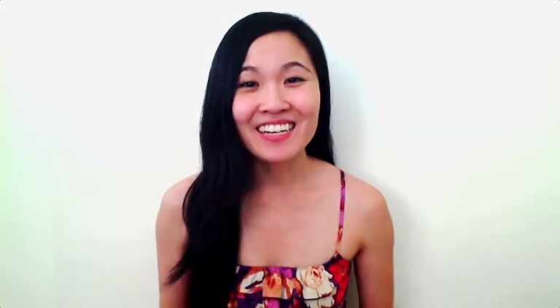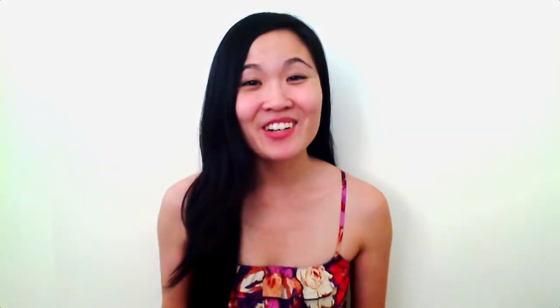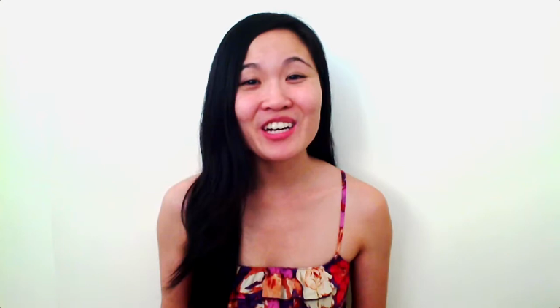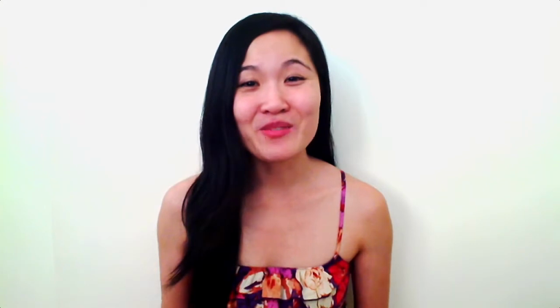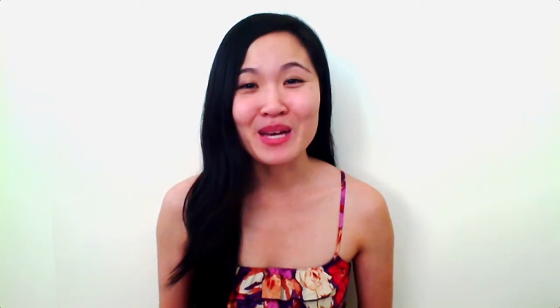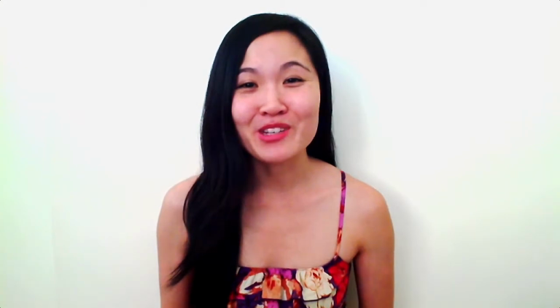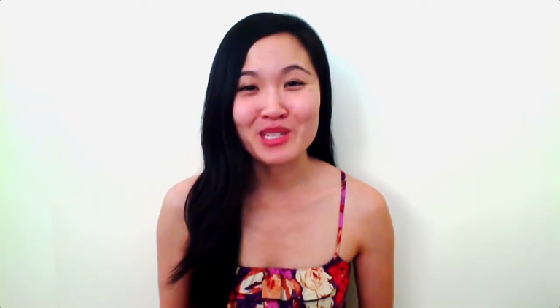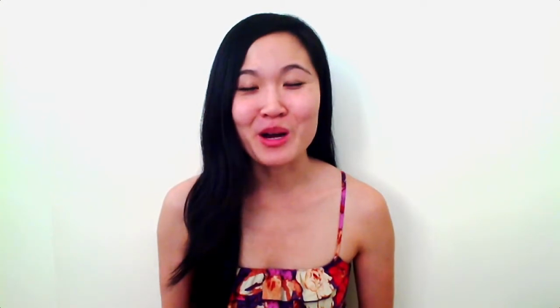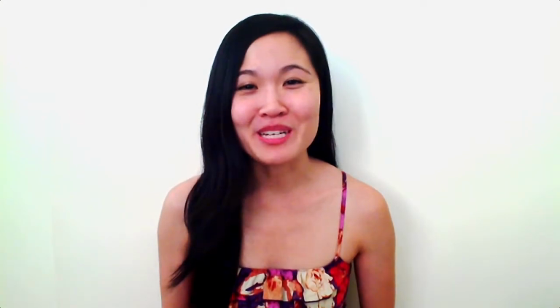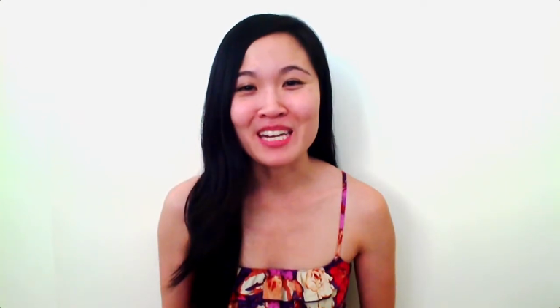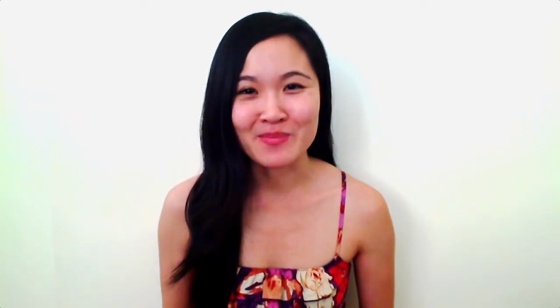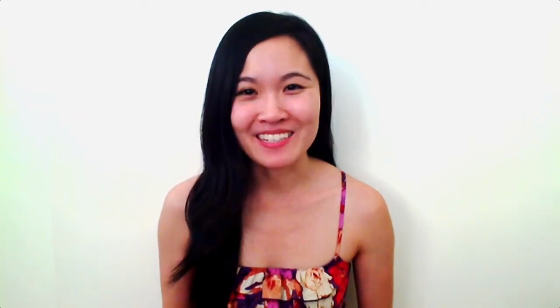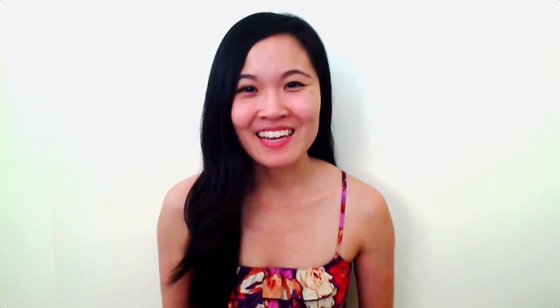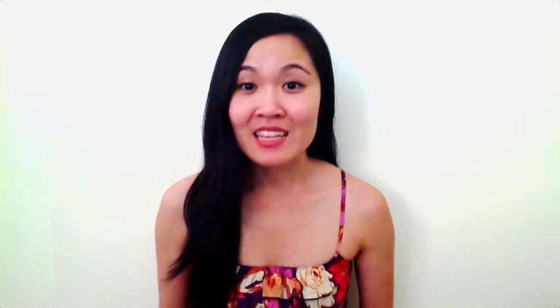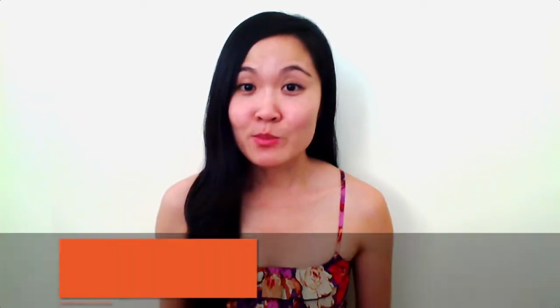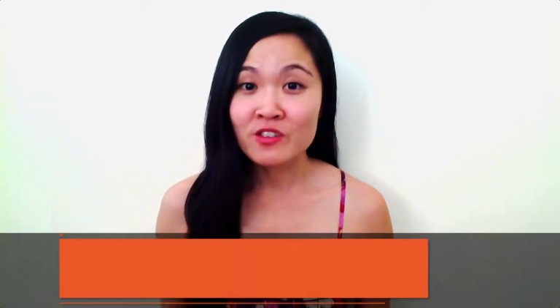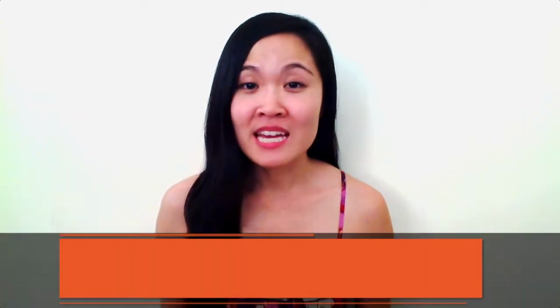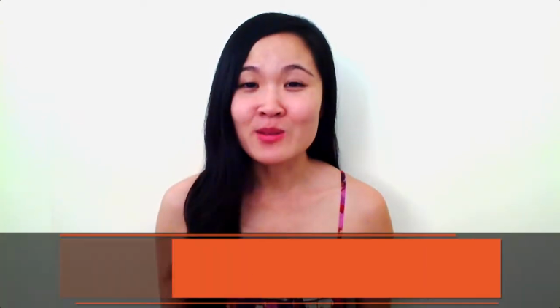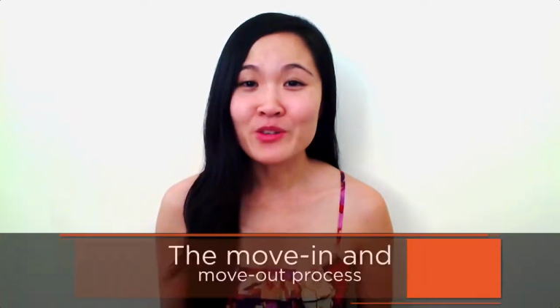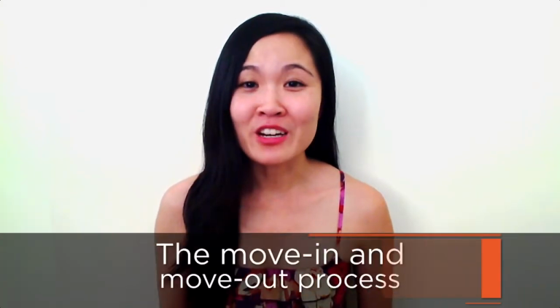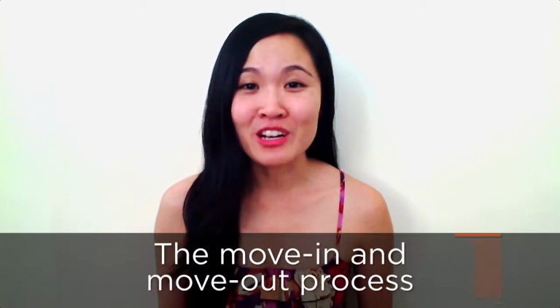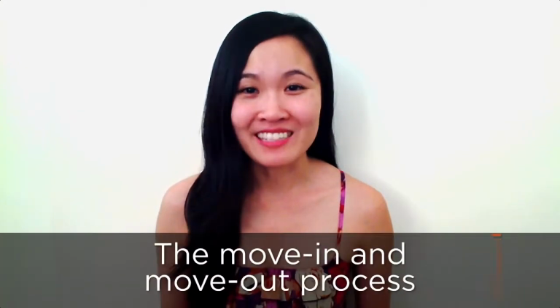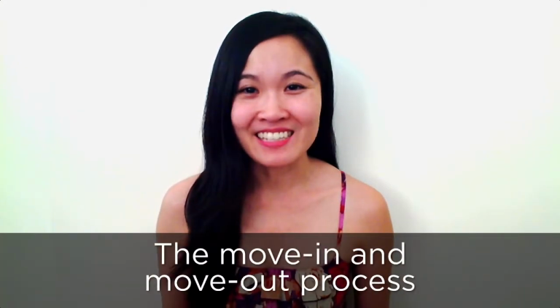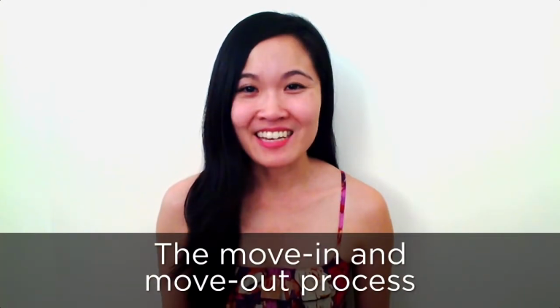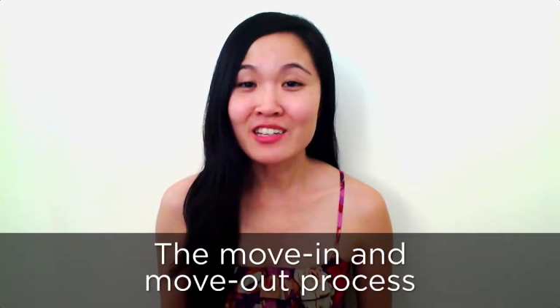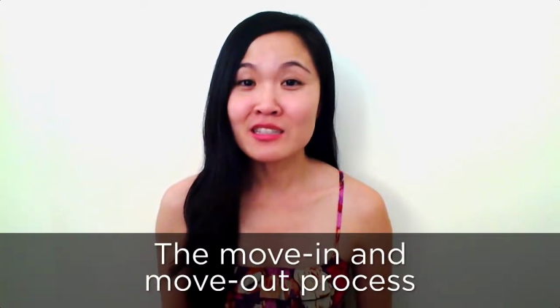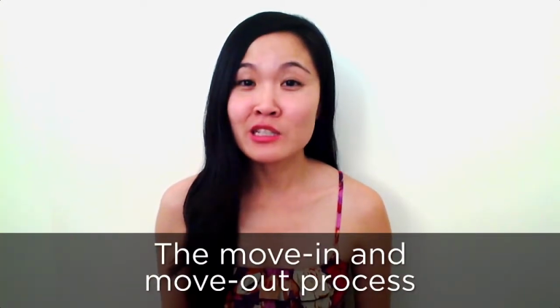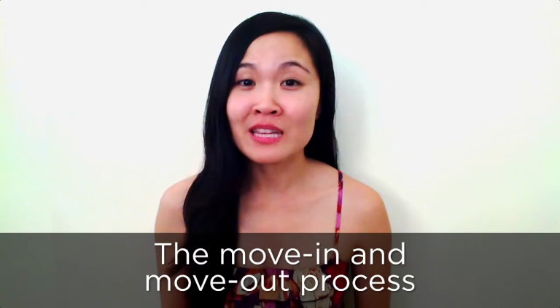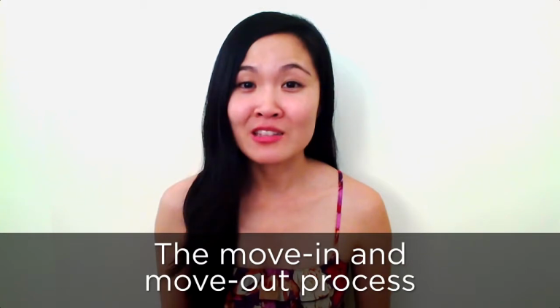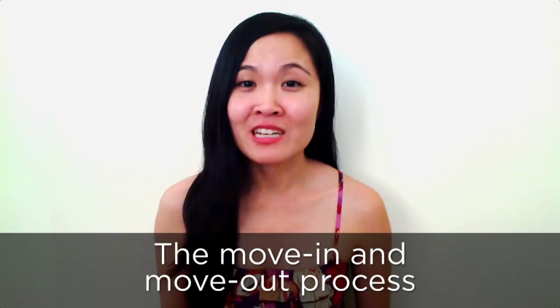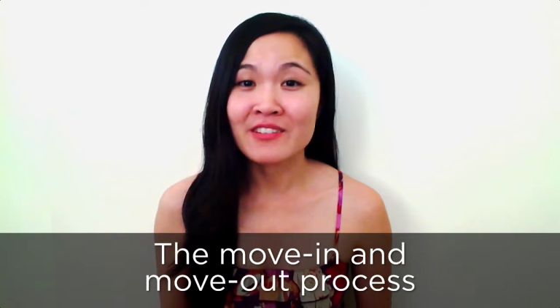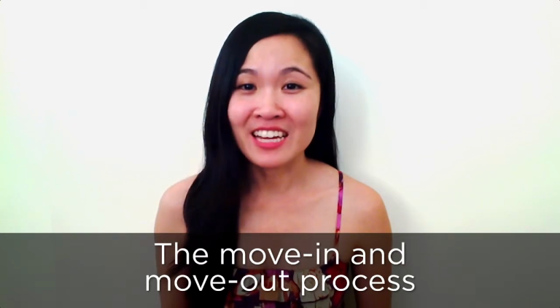Aloha from Happy Doors Property Management. The move-in and move-out process — Honolulu landlord advice.